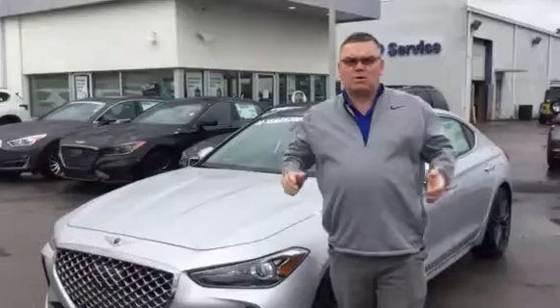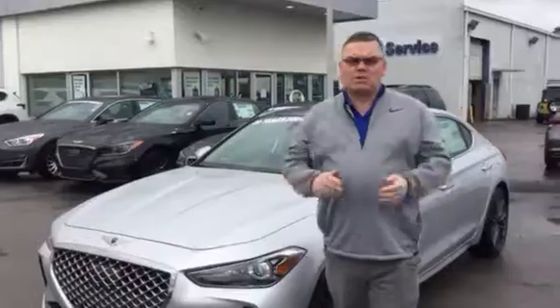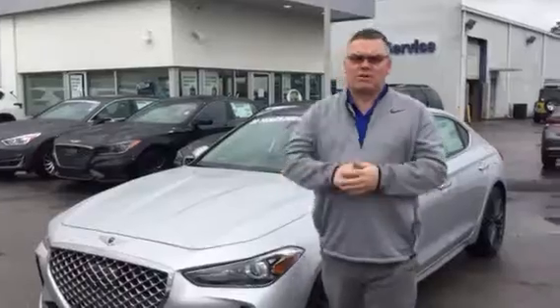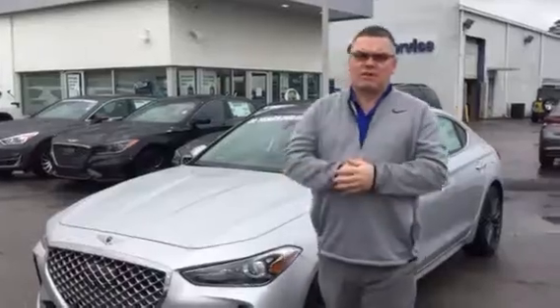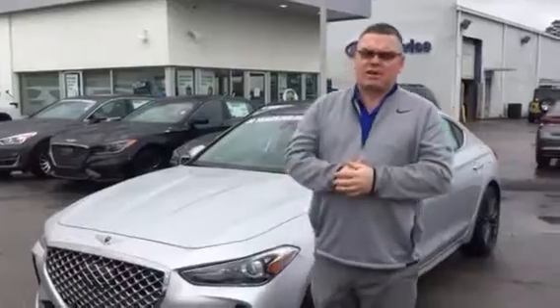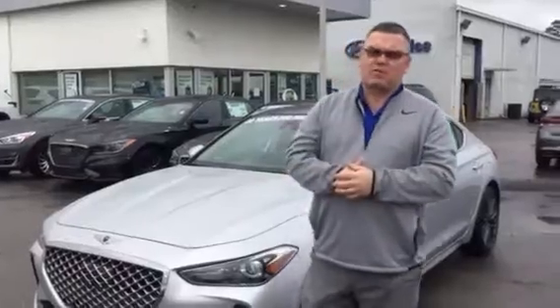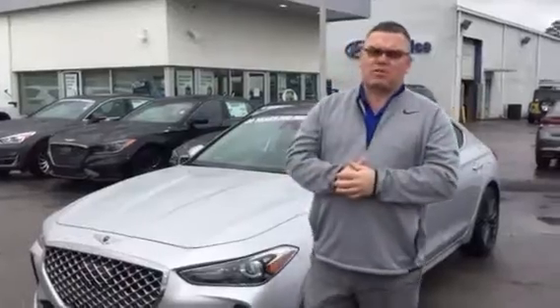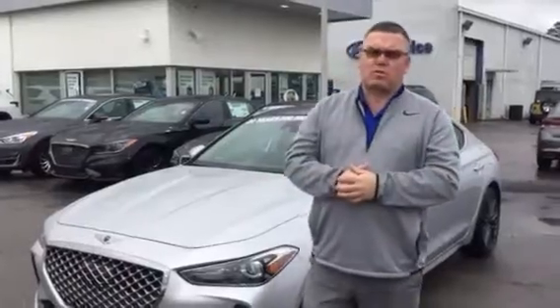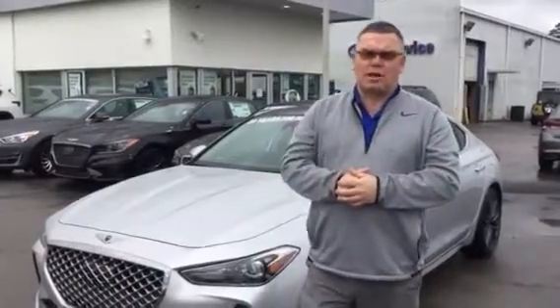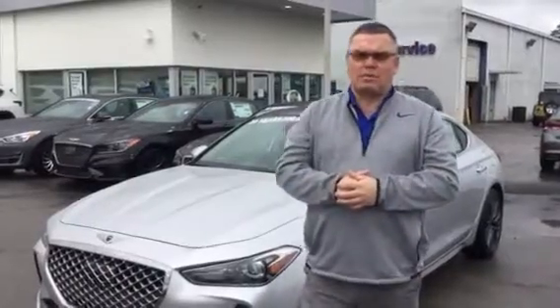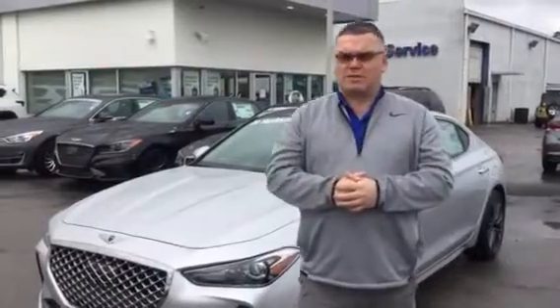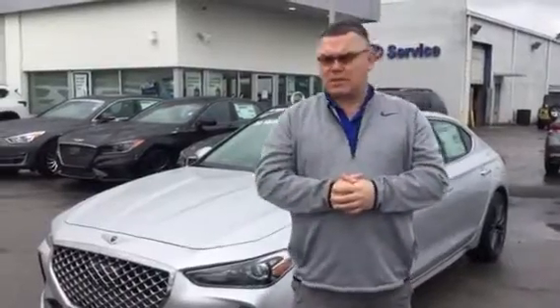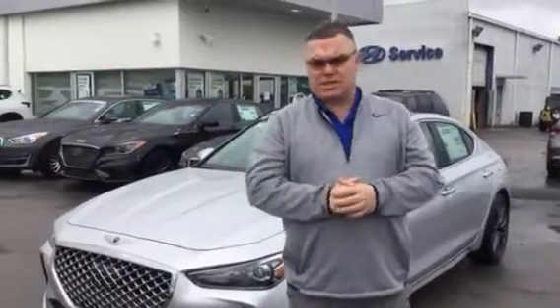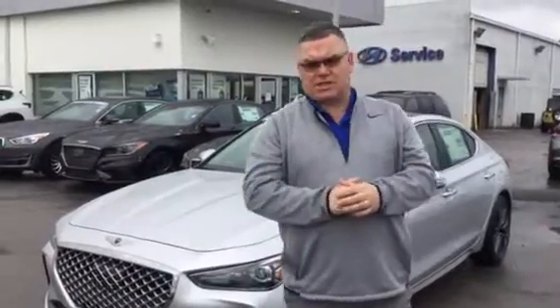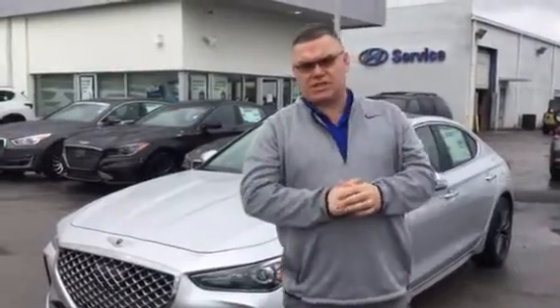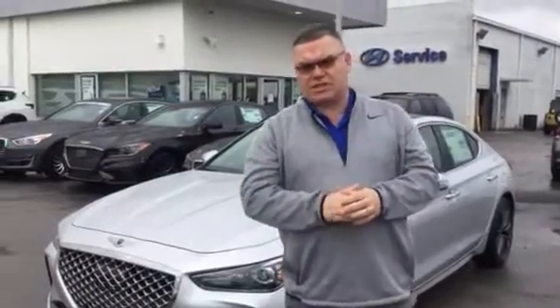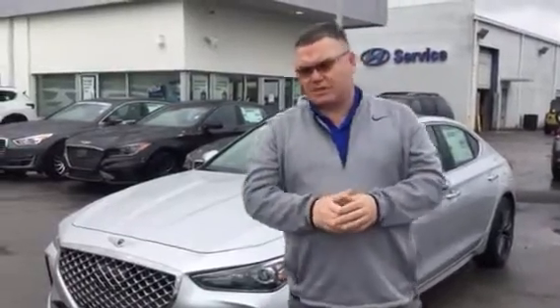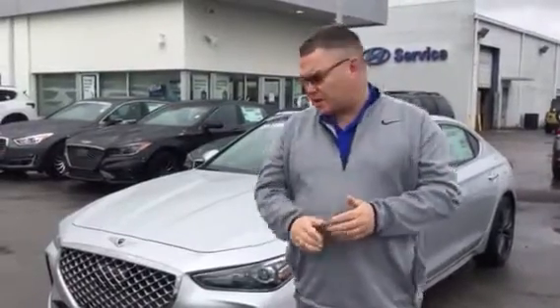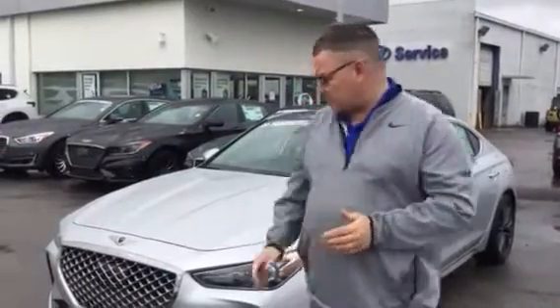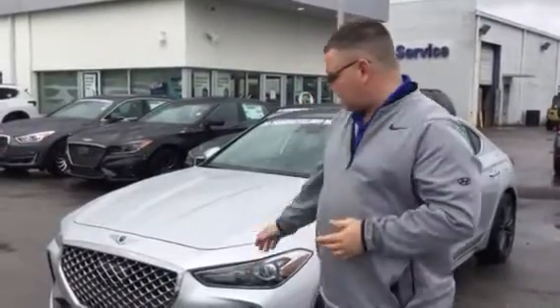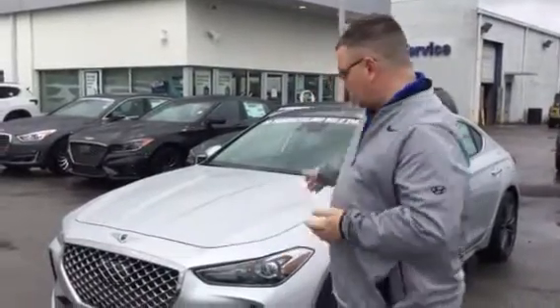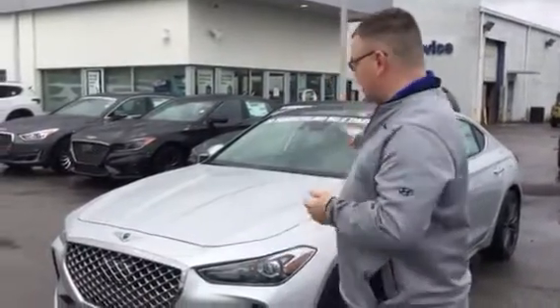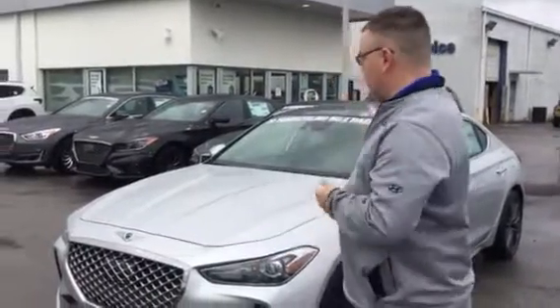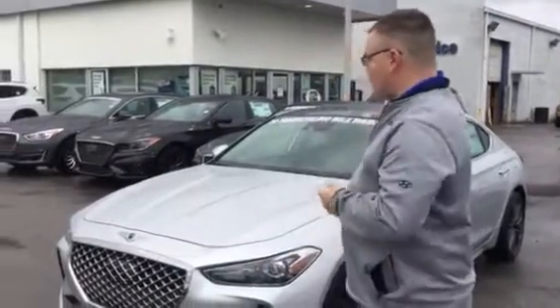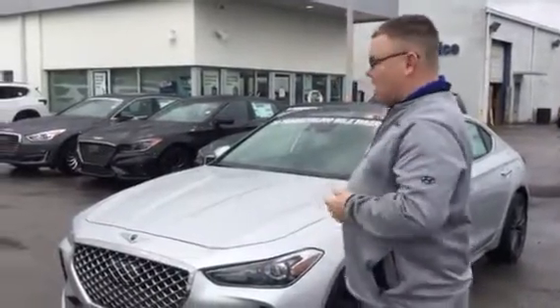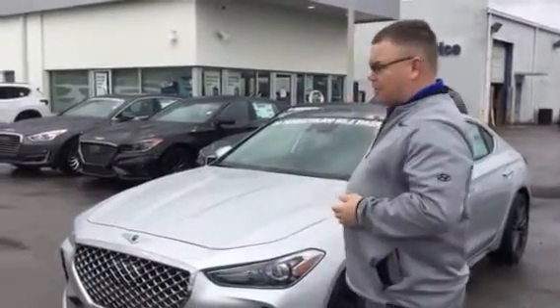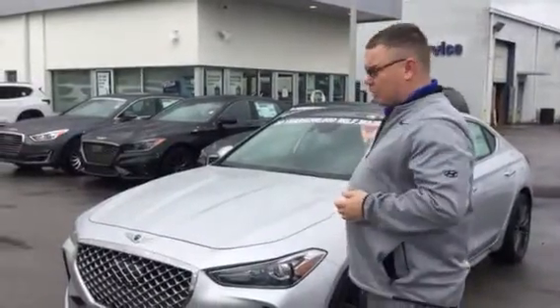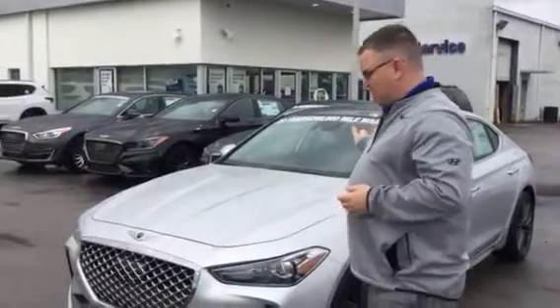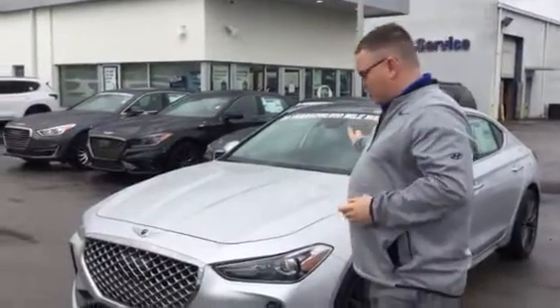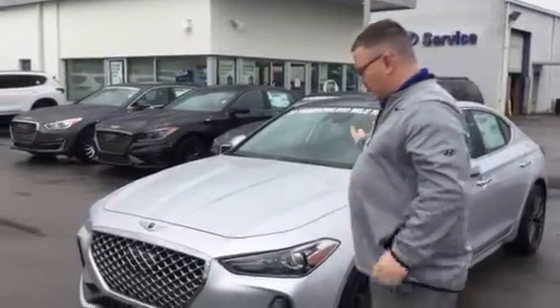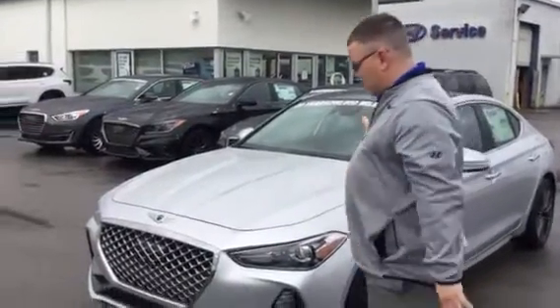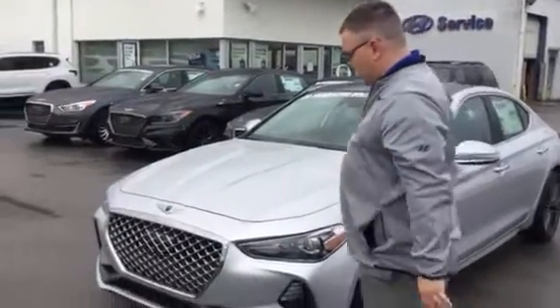Good morning Jerry, and thank you for inquiring about the Genesis G70. As you can see, I've got one right here.